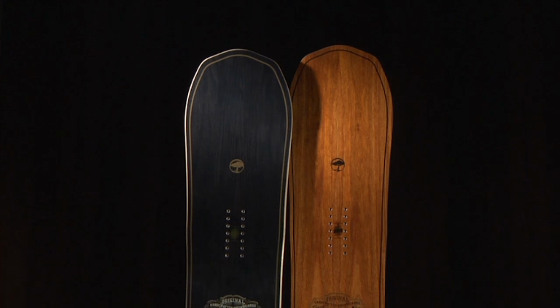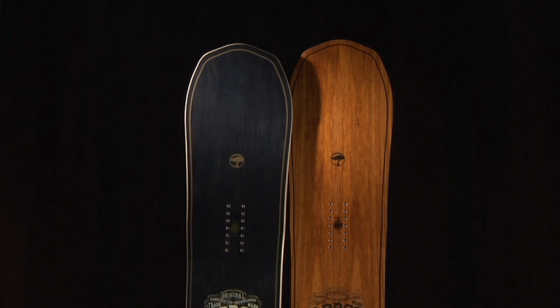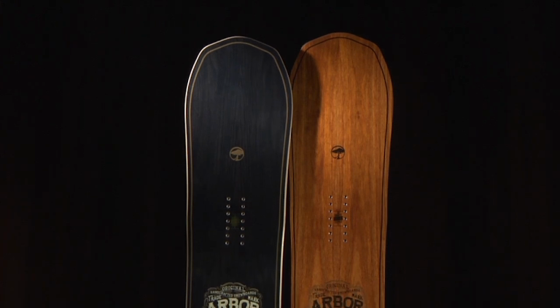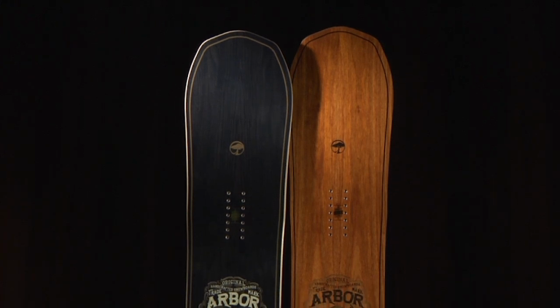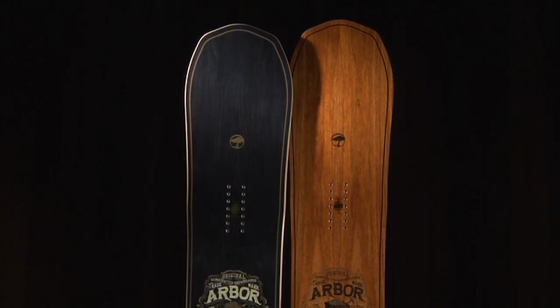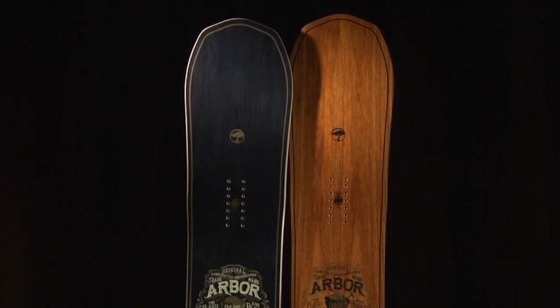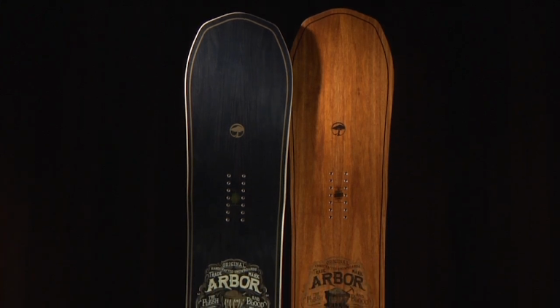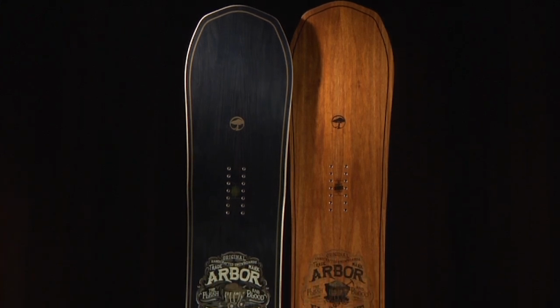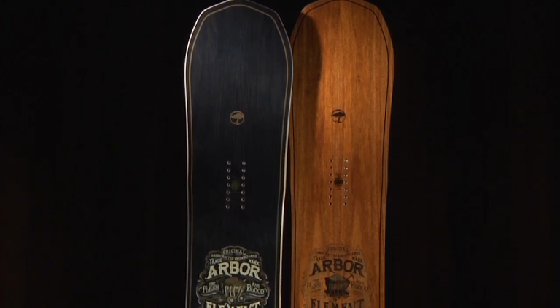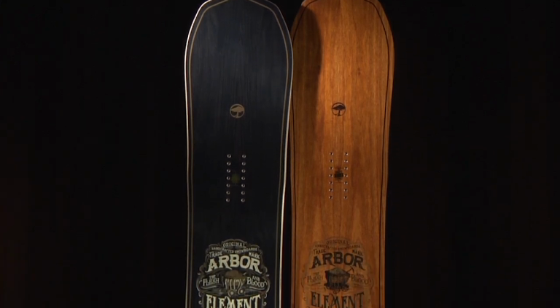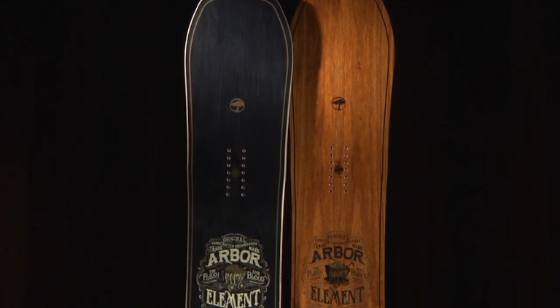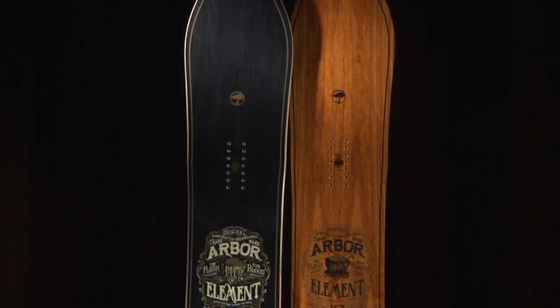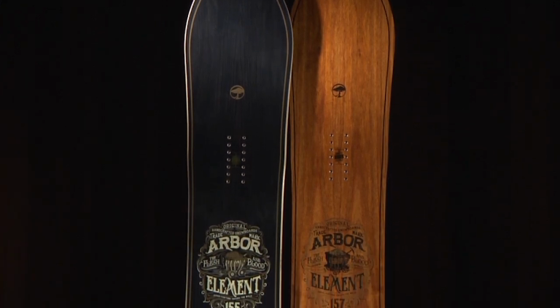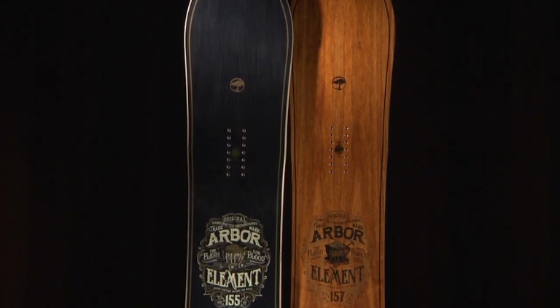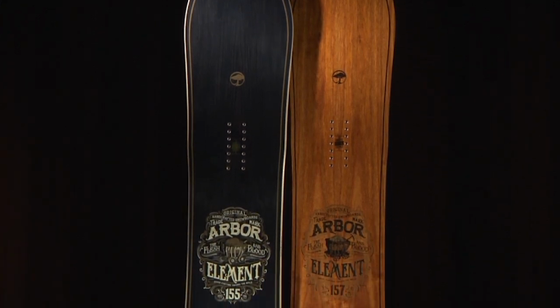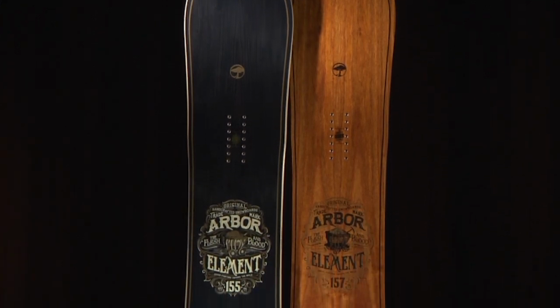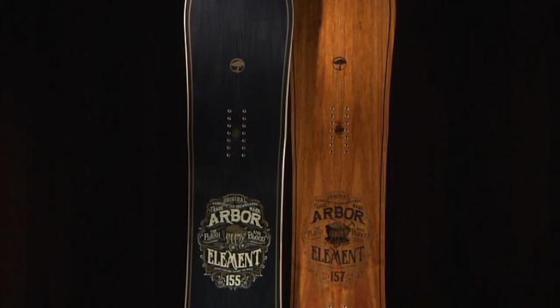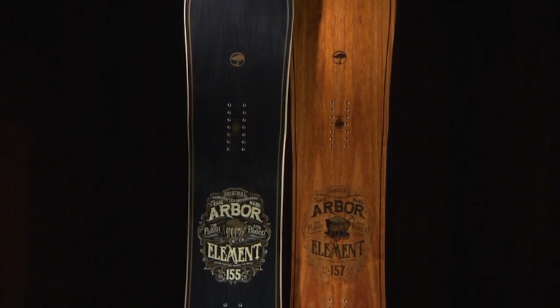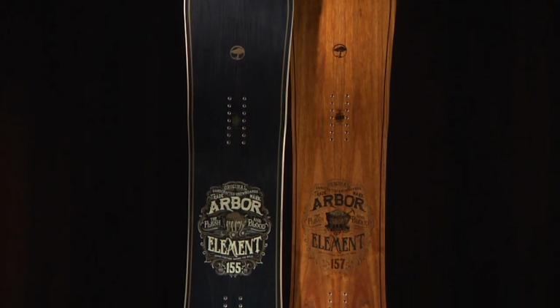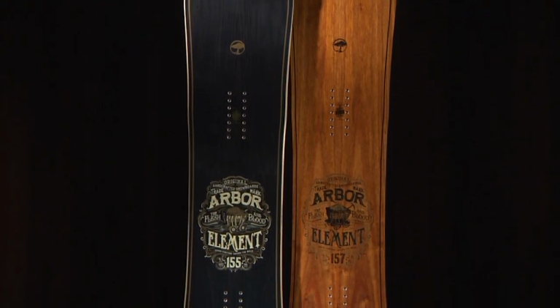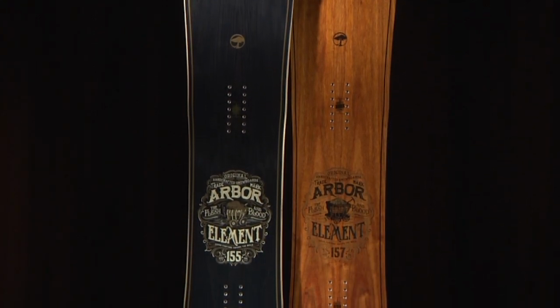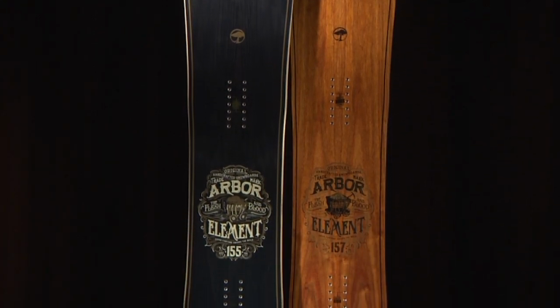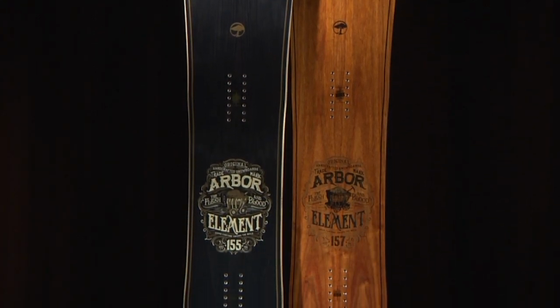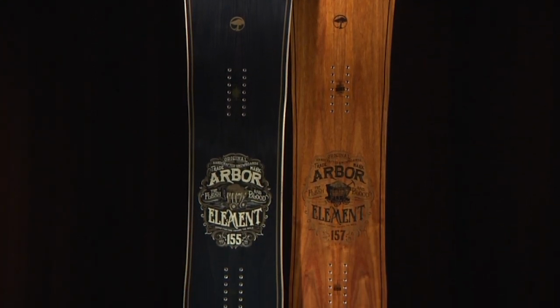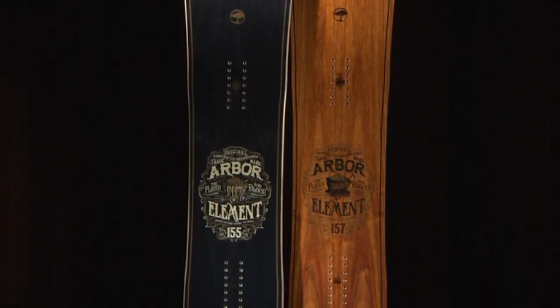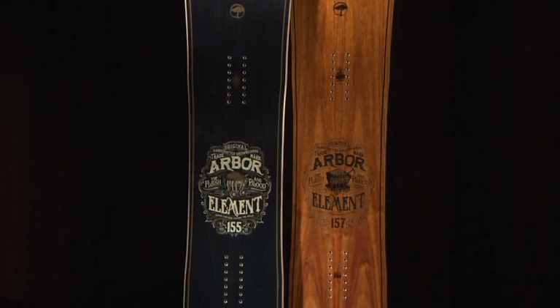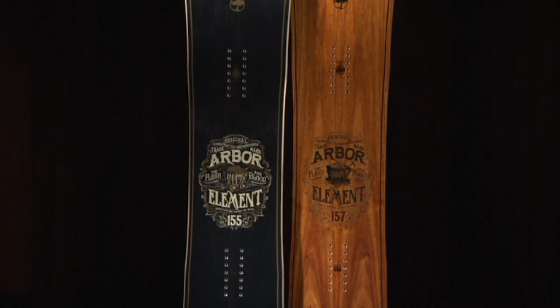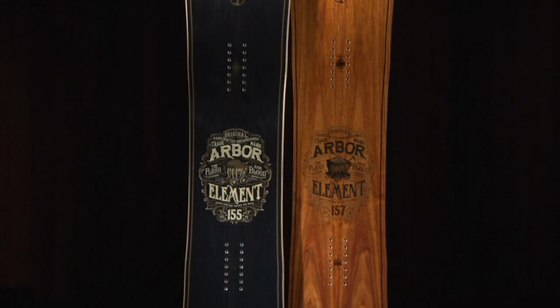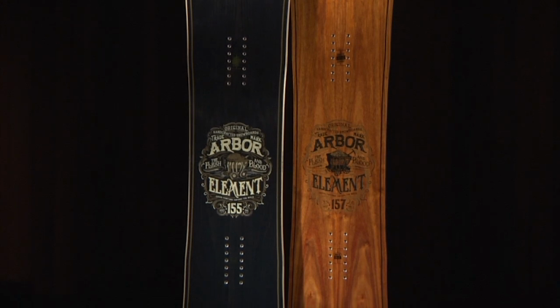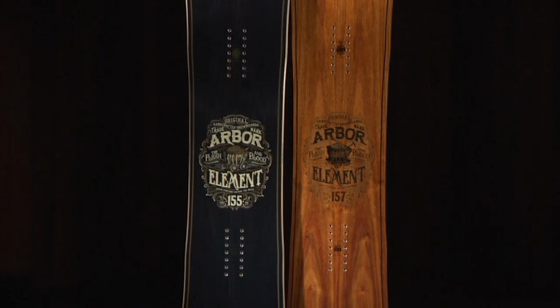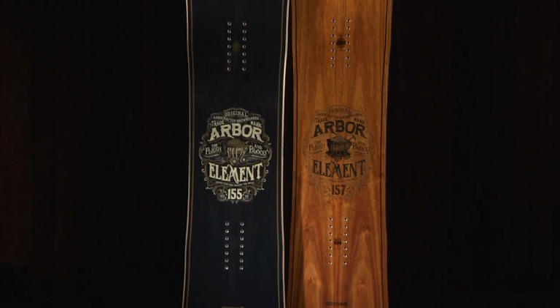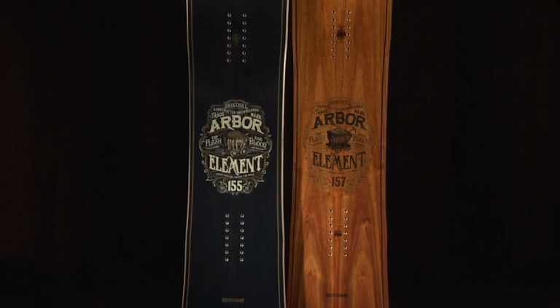The 2015 Arbor Element is your quintessential do-everything snowboard — a mountain twin, reverse camber, all-terrain machine.